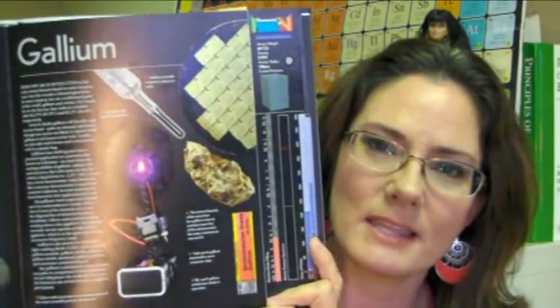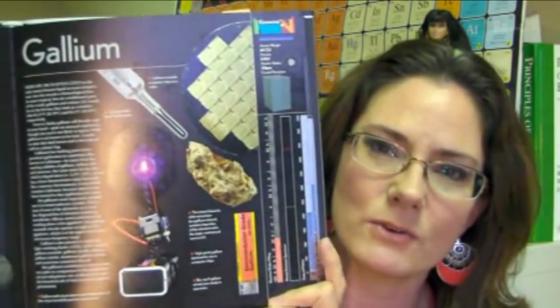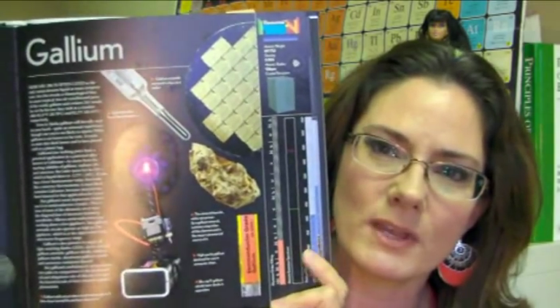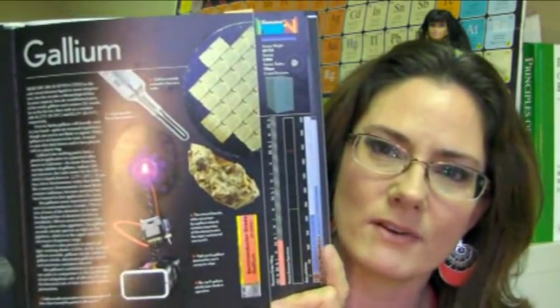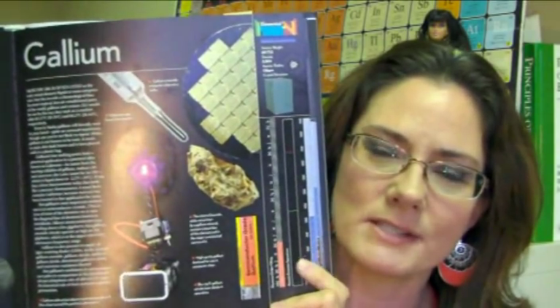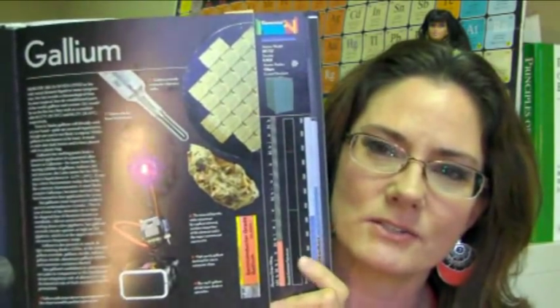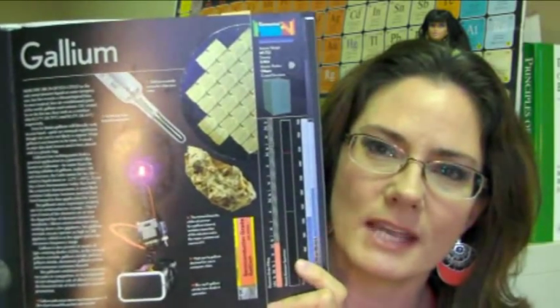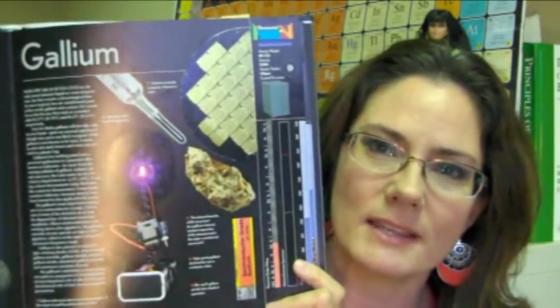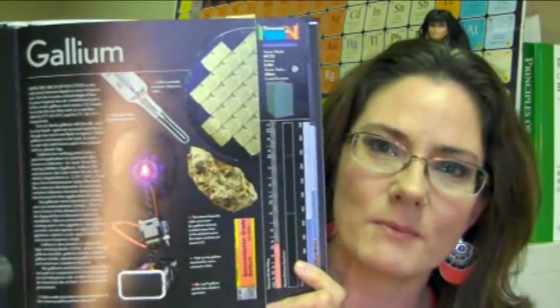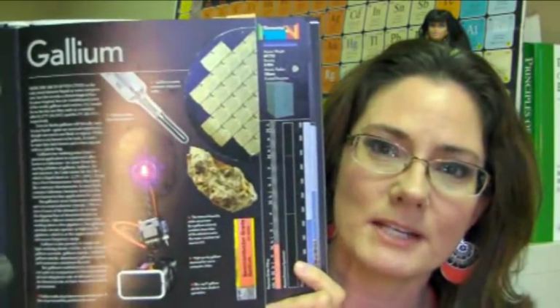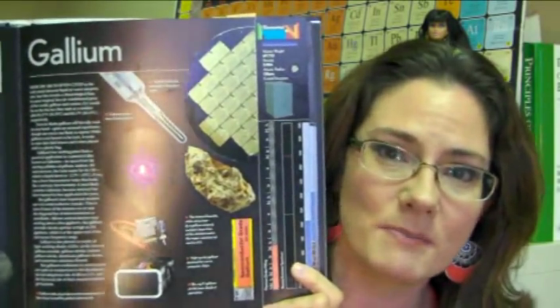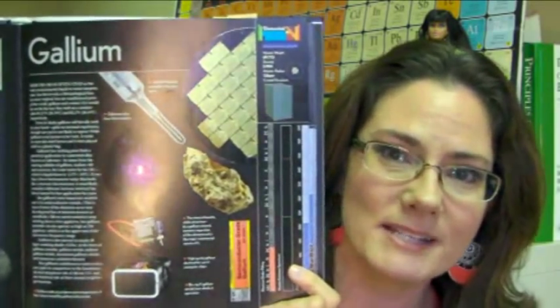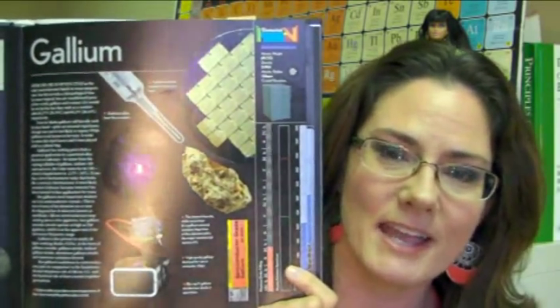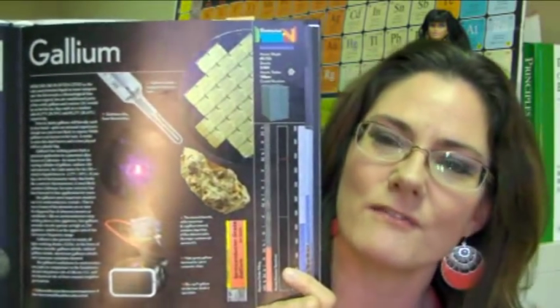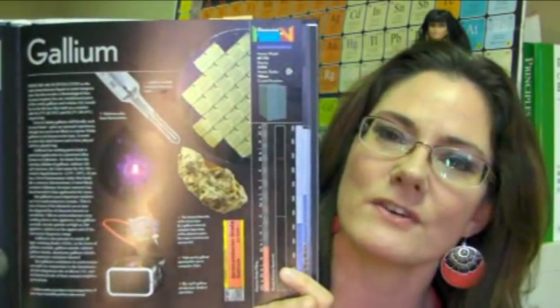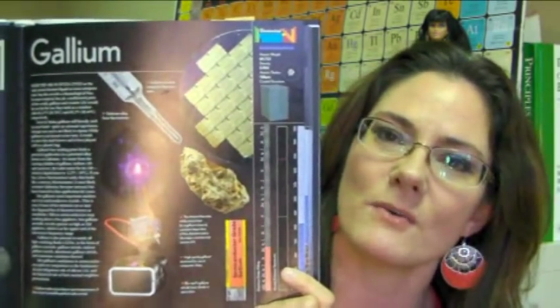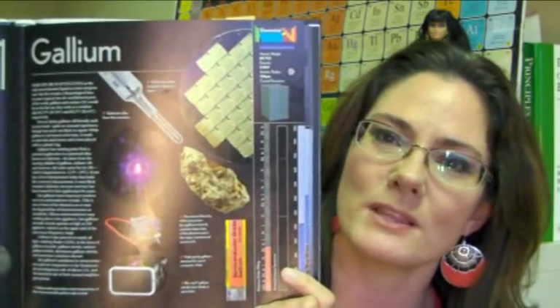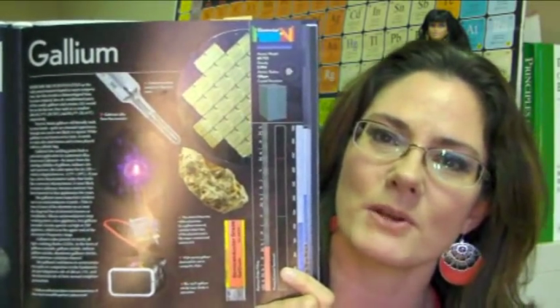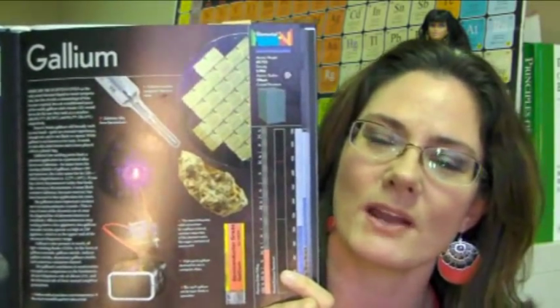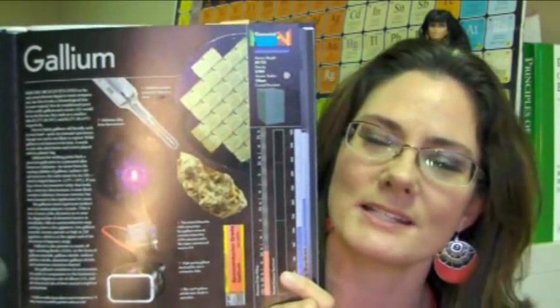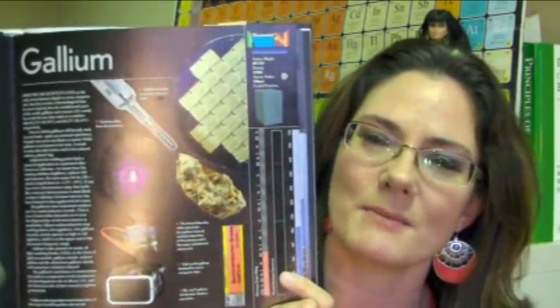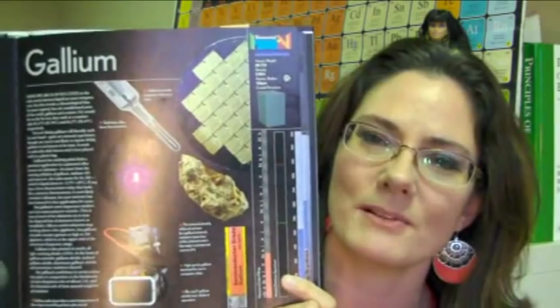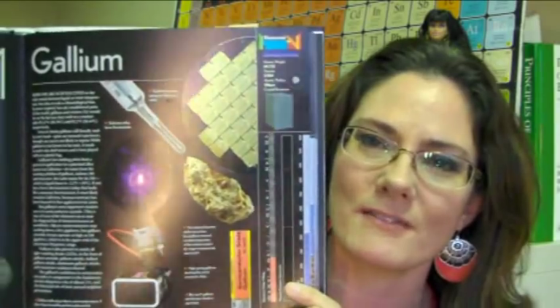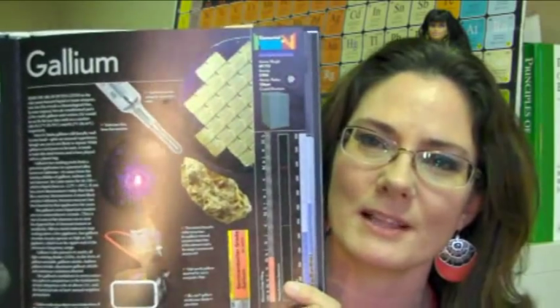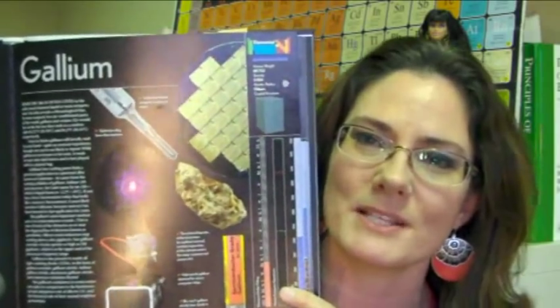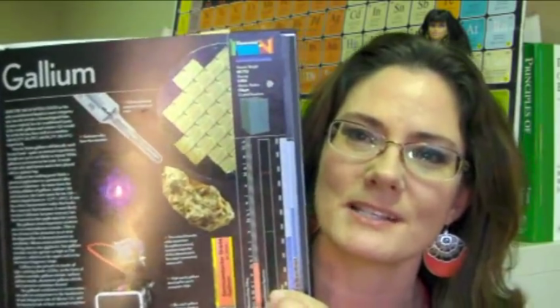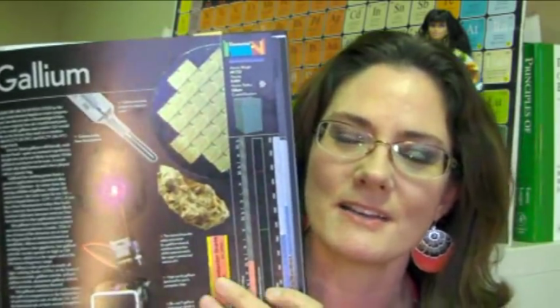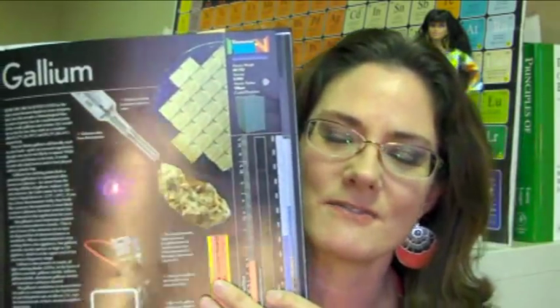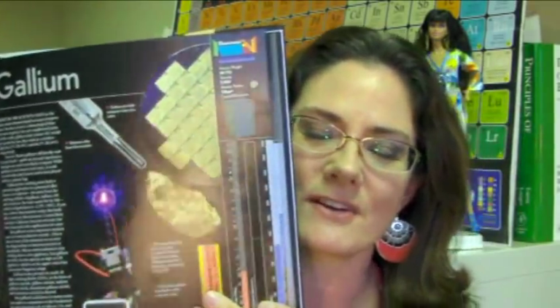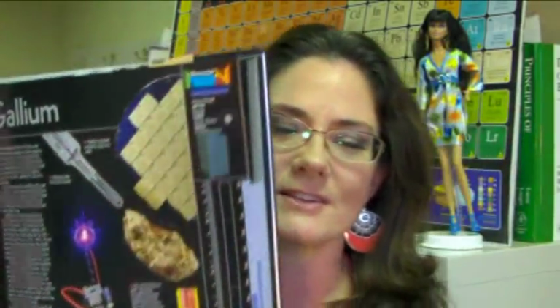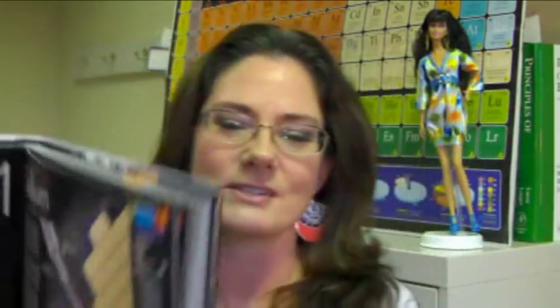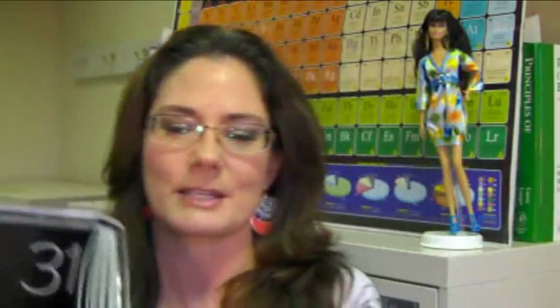And then, of course, we have our essential data that we would expect to have with the periodic table of the elements. Very interesting.